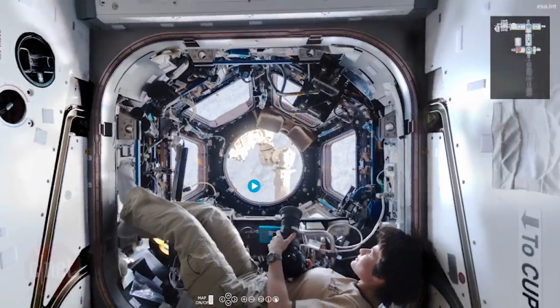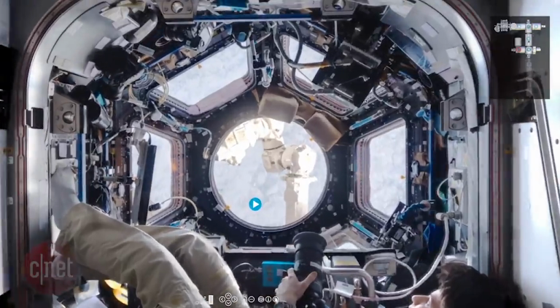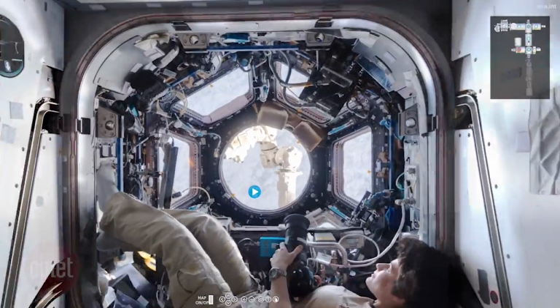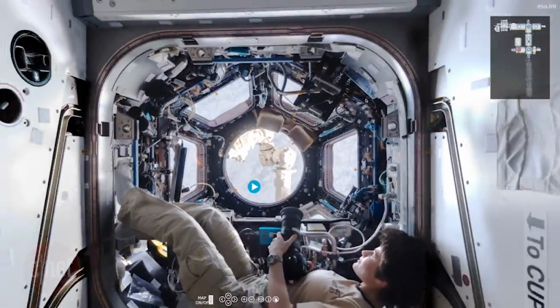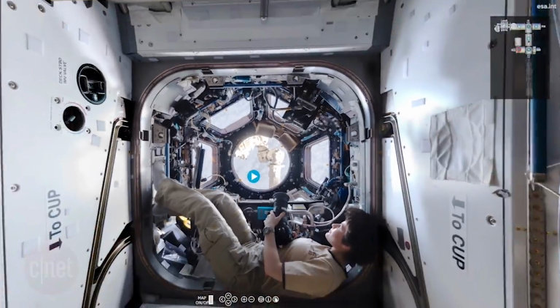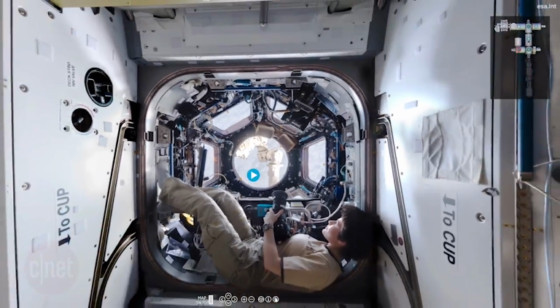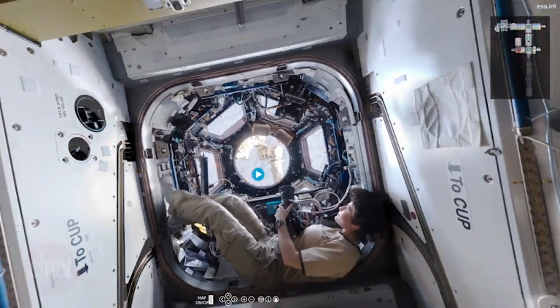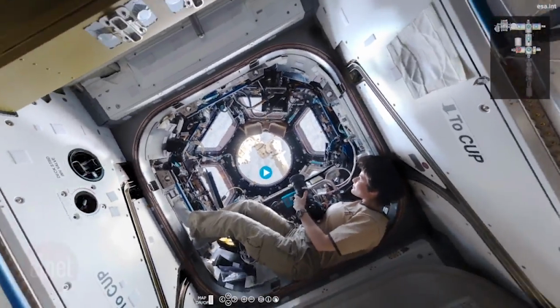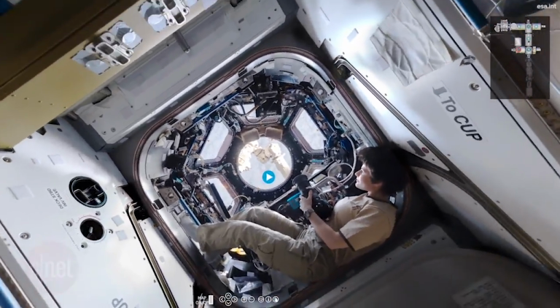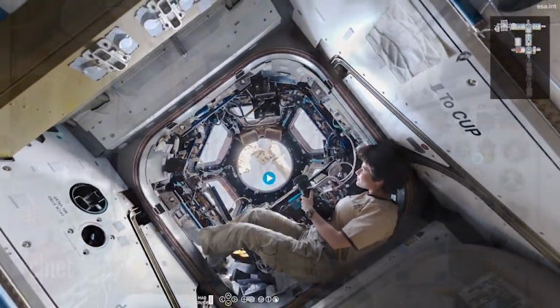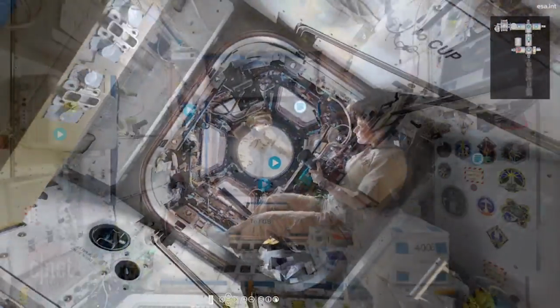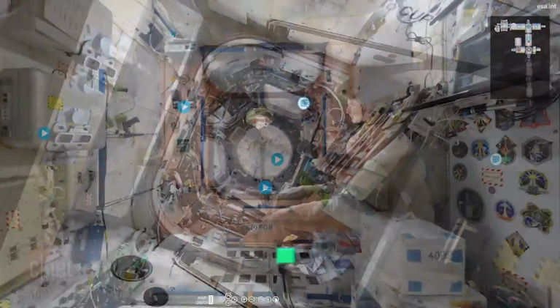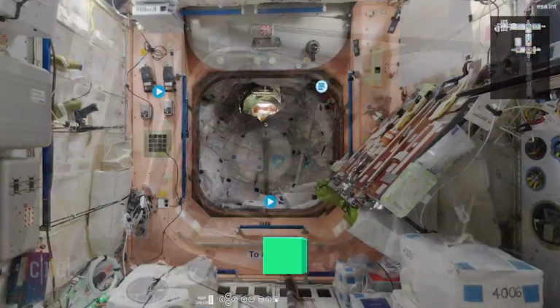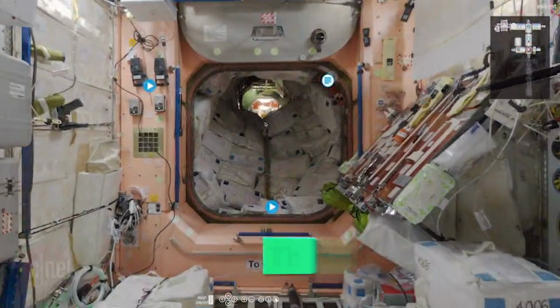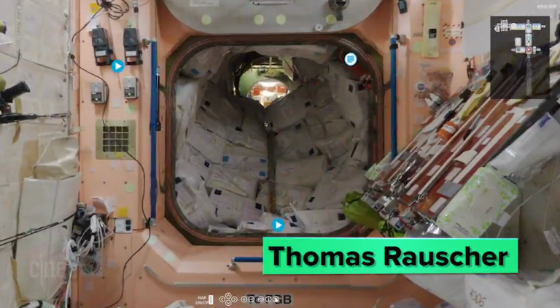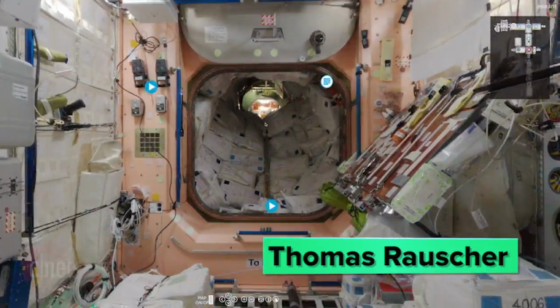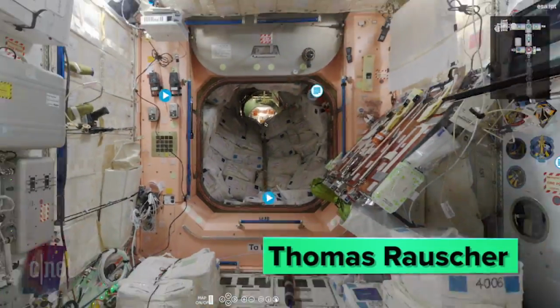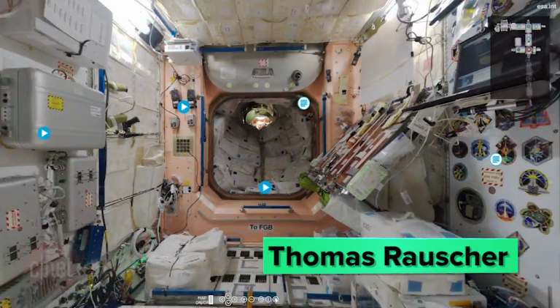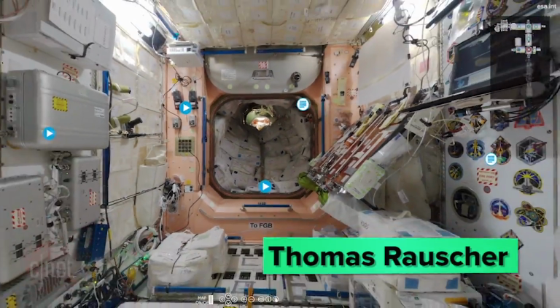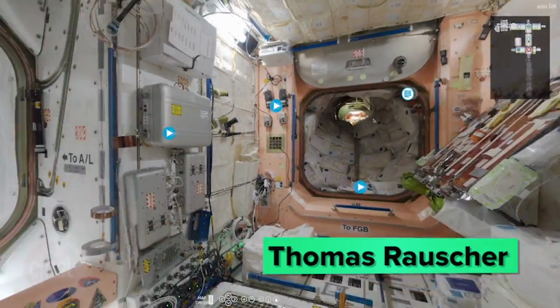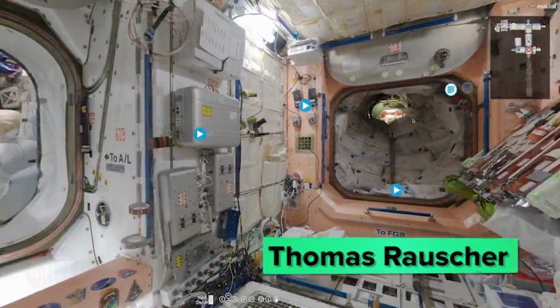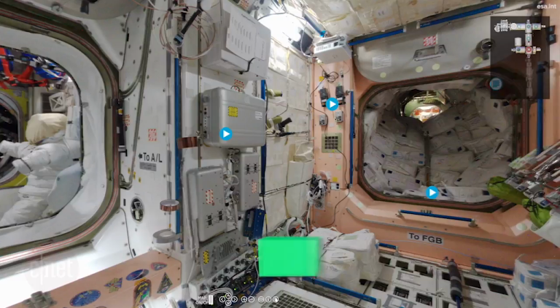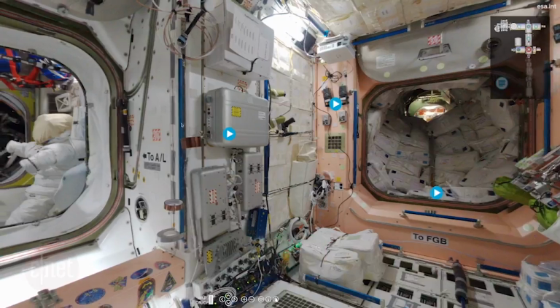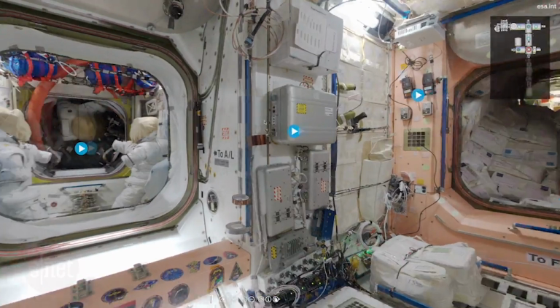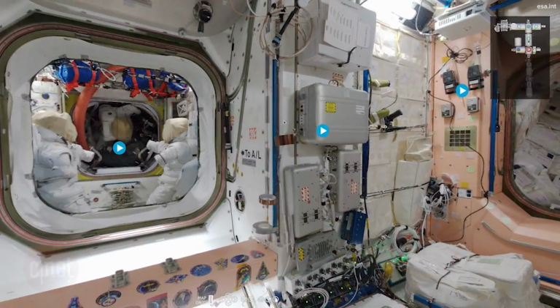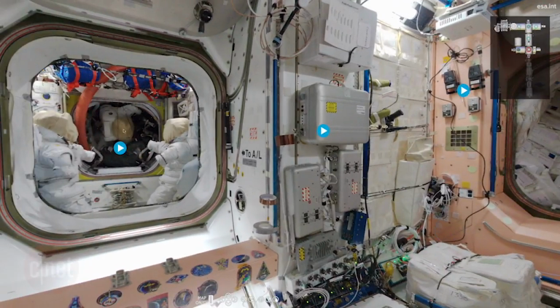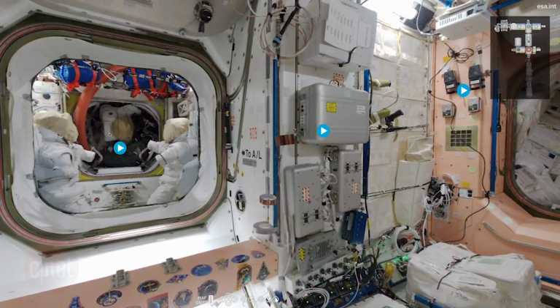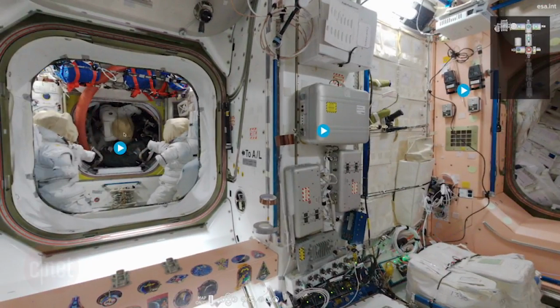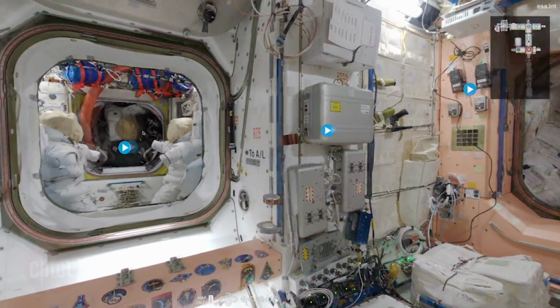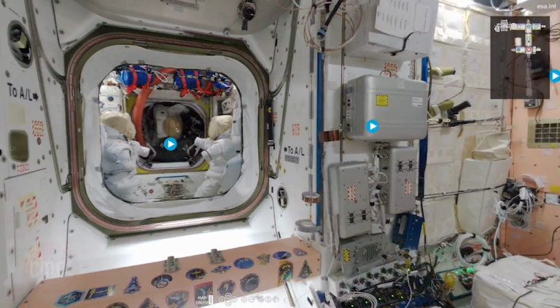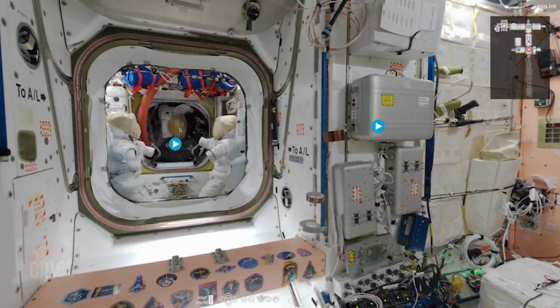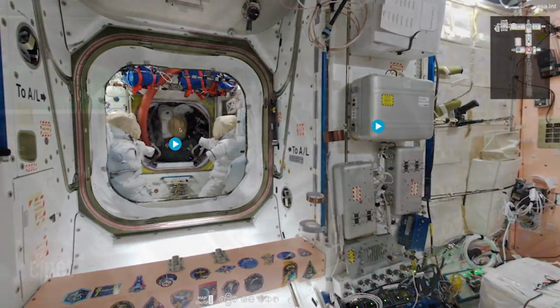The virtual tour was improved with the help of Thomas Rauscher of Vienna, Austria, who carefully stitched the images together for some of the modules.